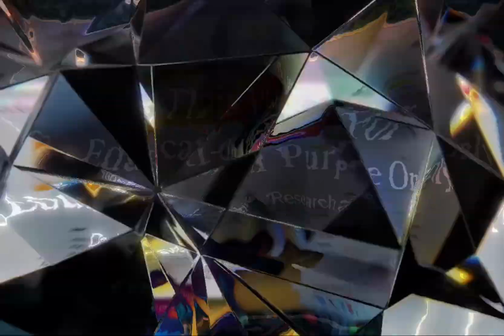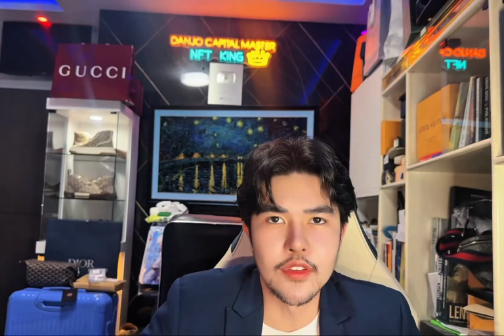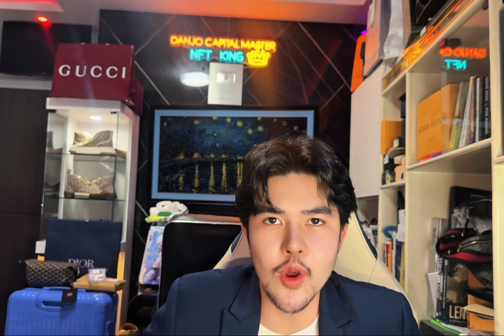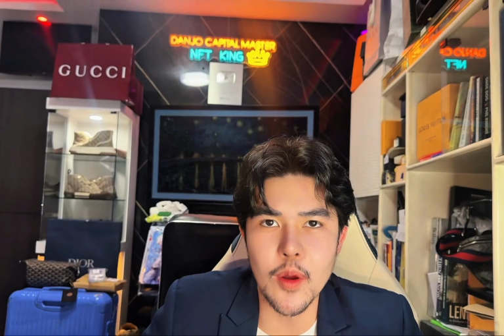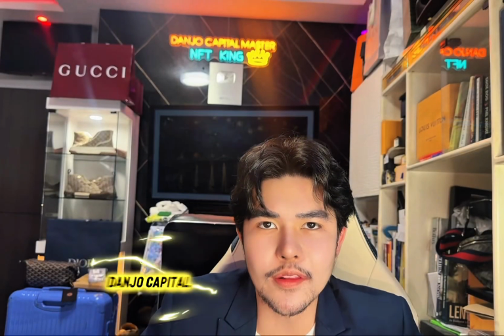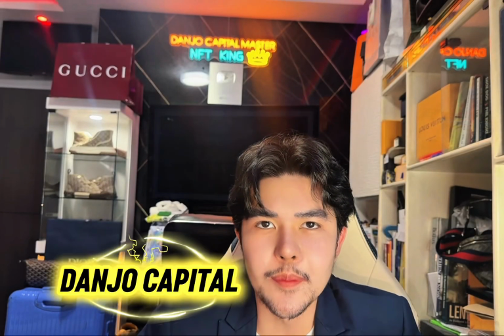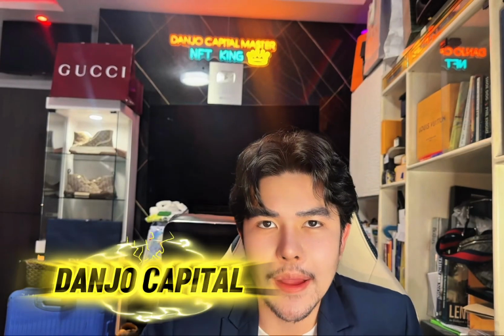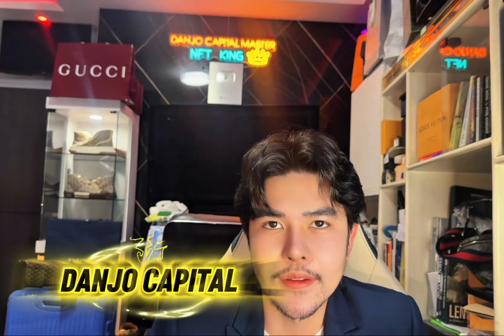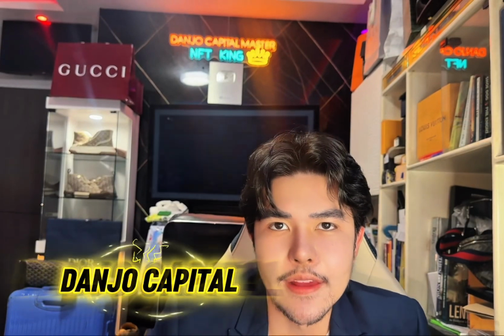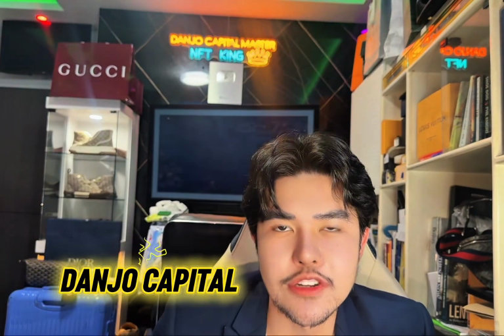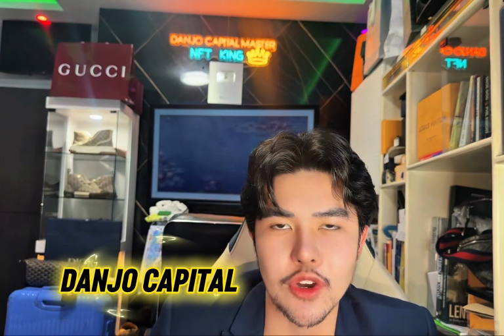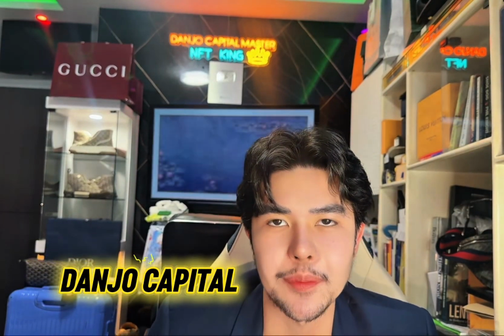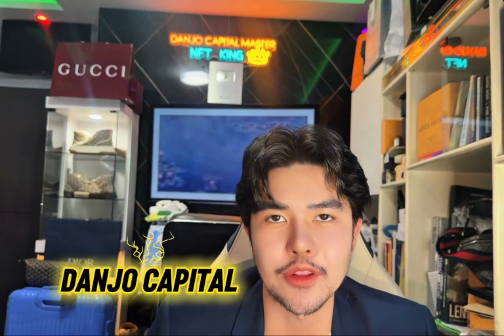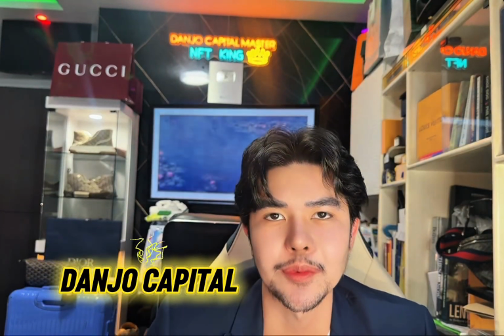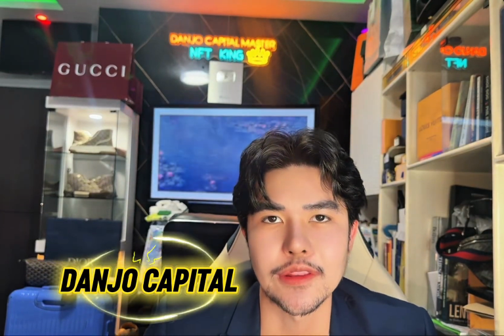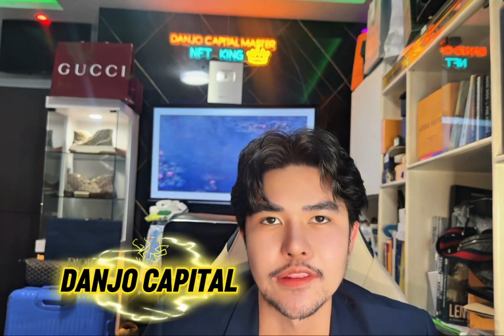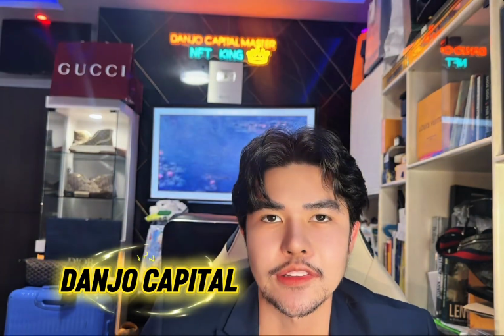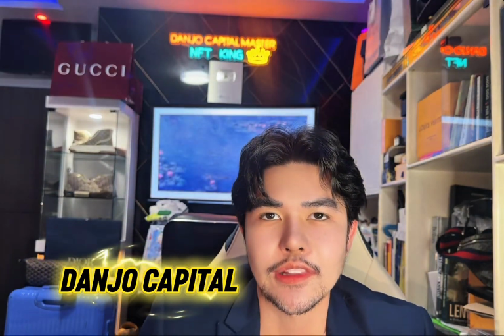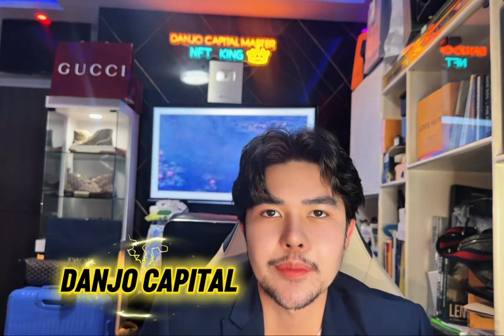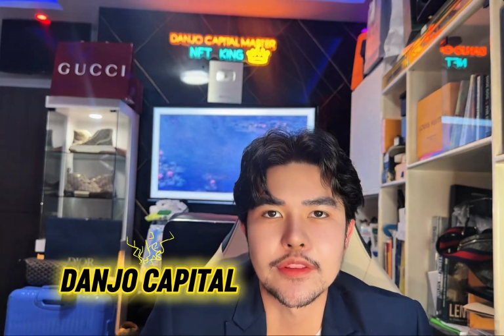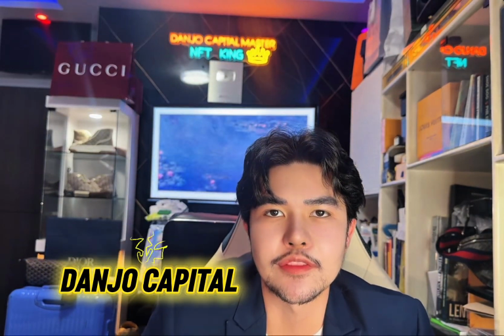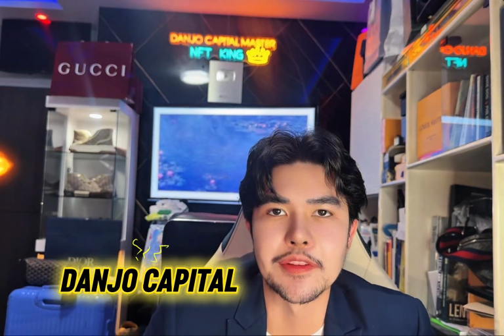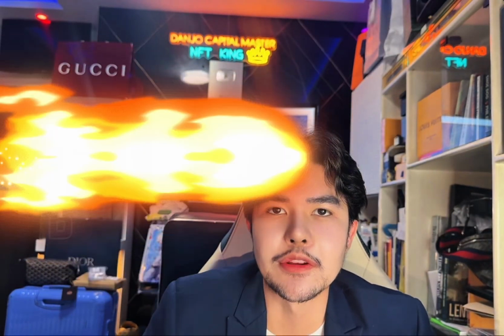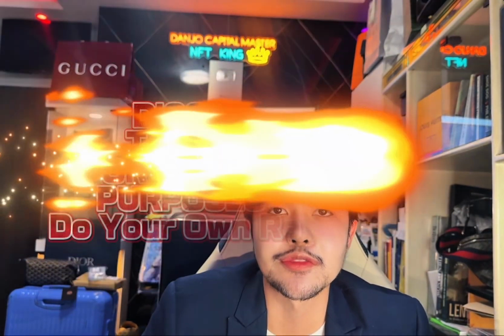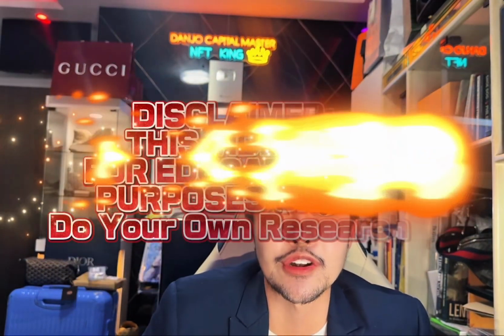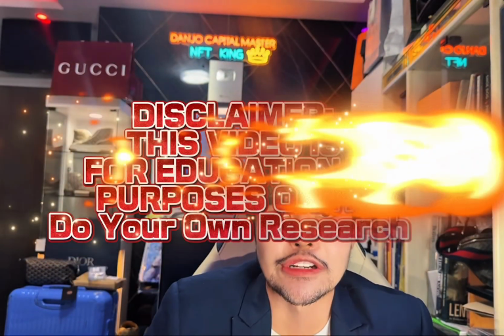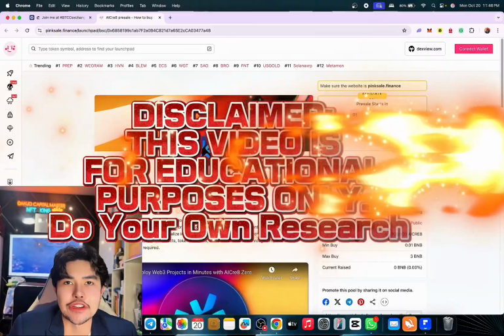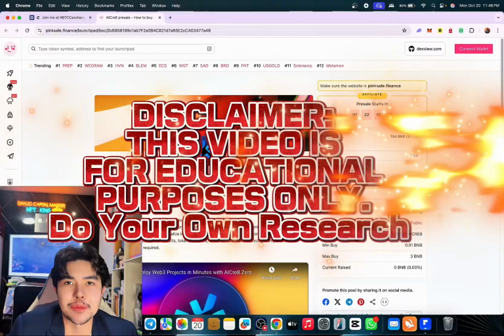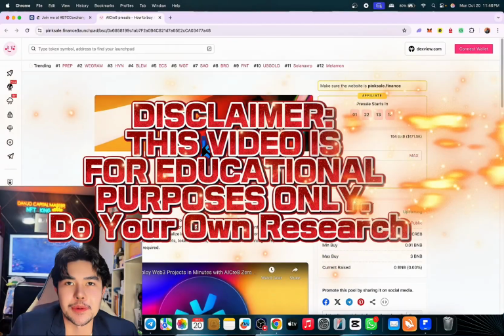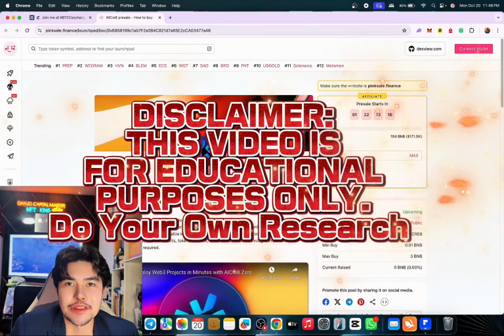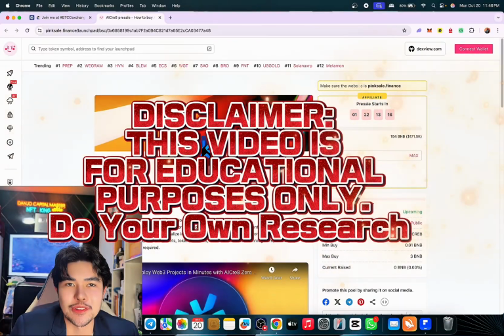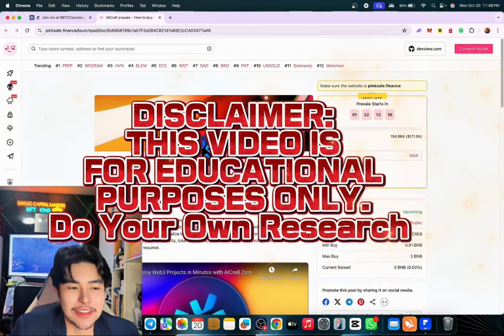Welcome back to the Intro Capital community. This video is for educational purposes only.